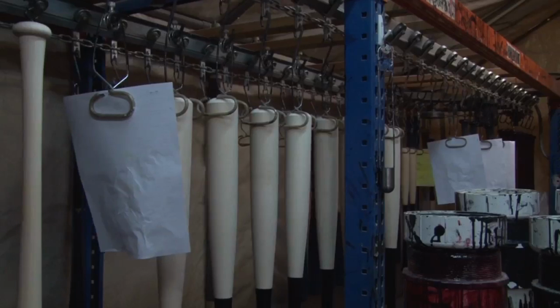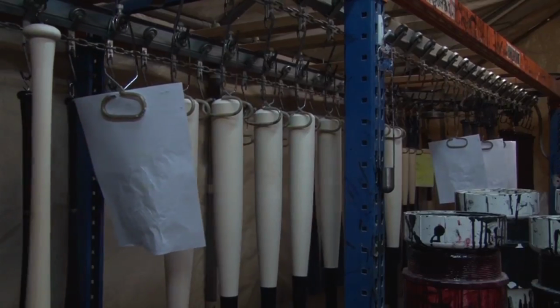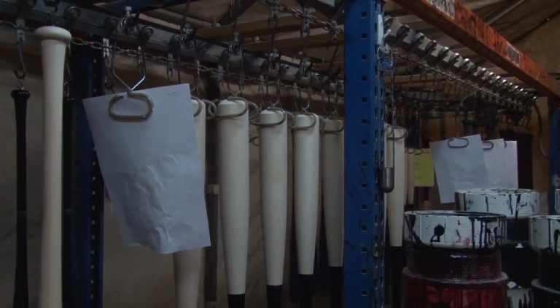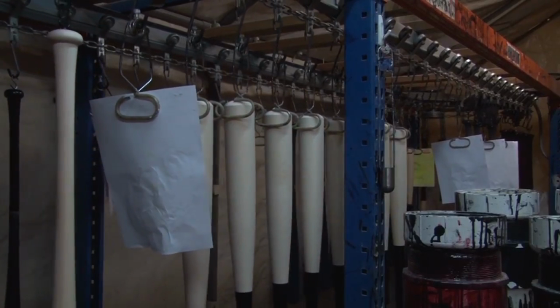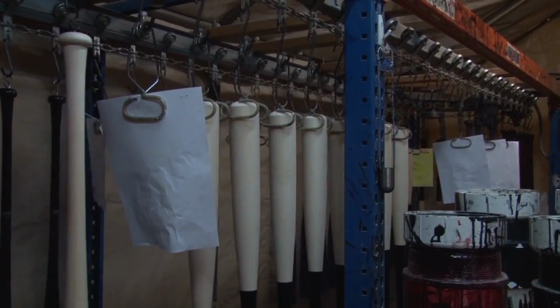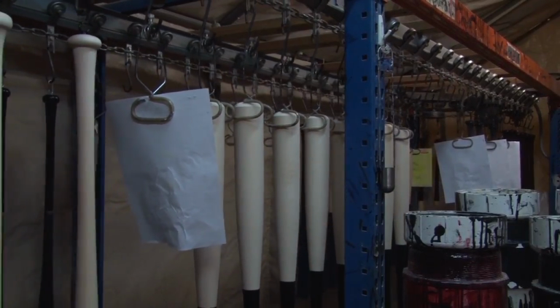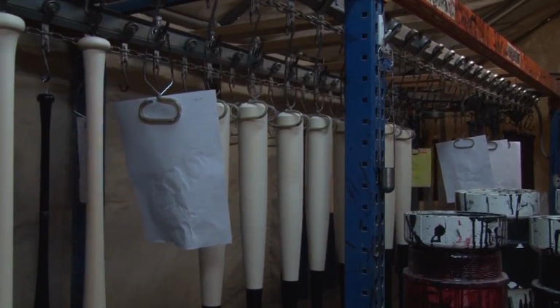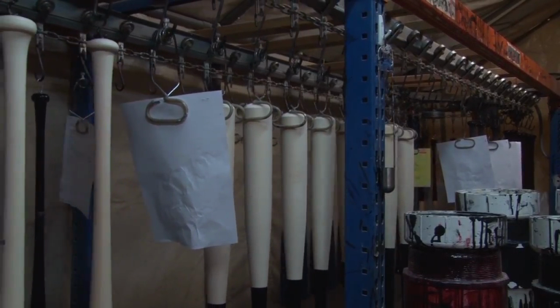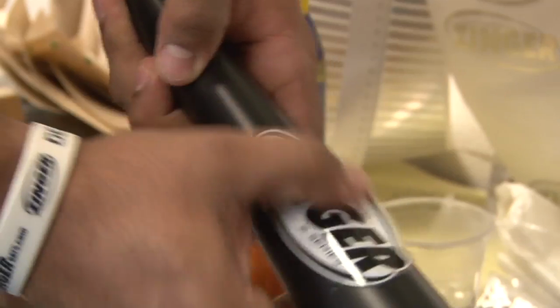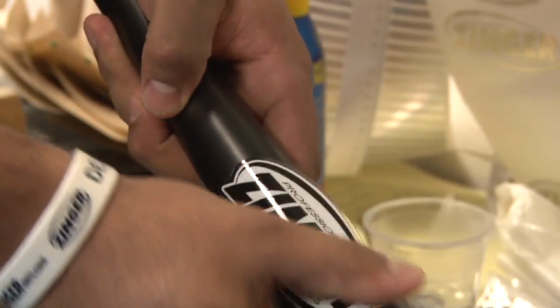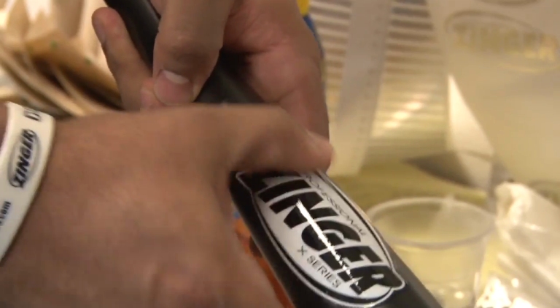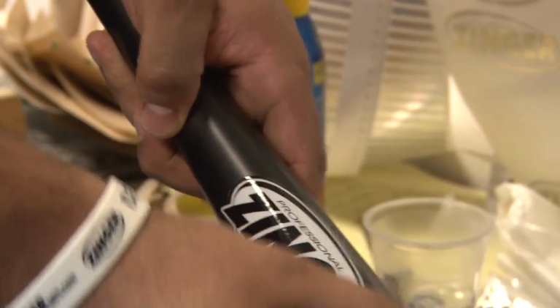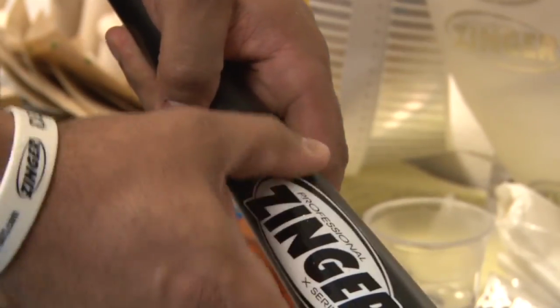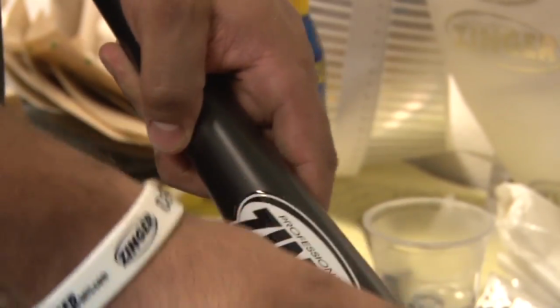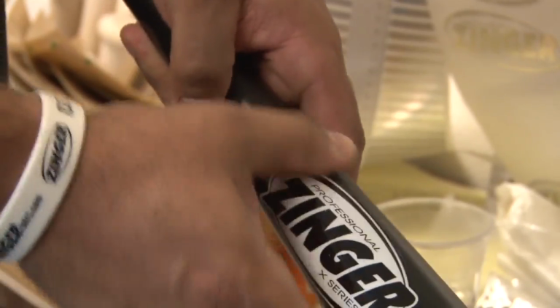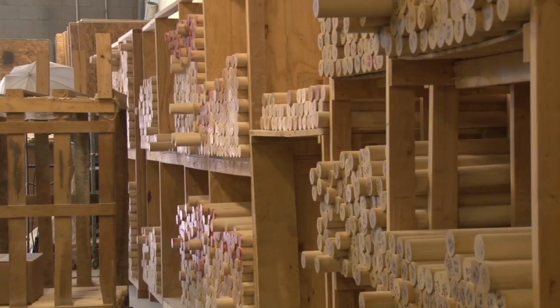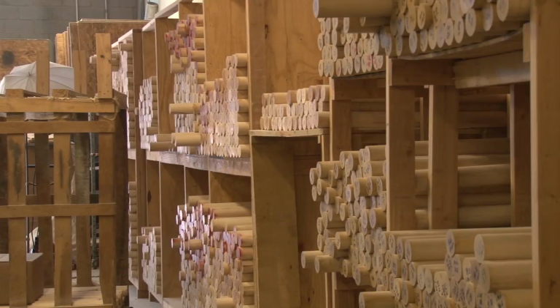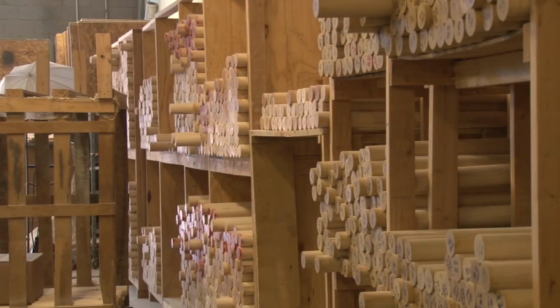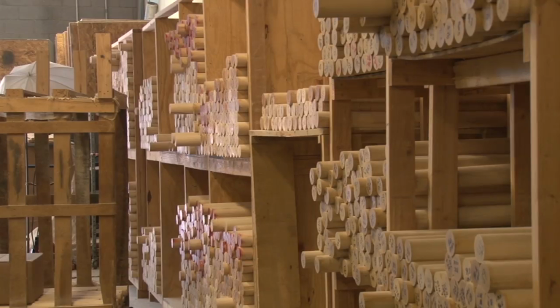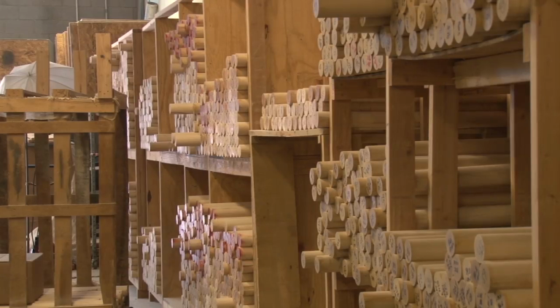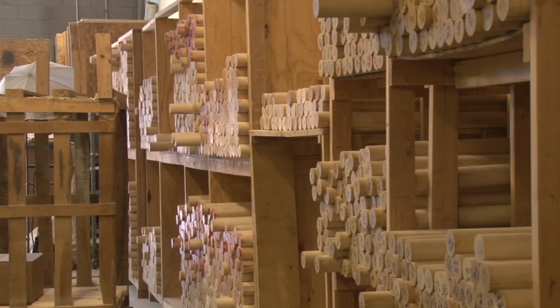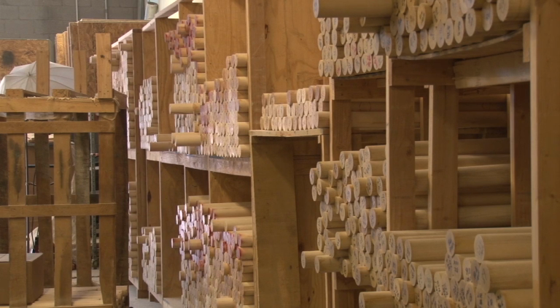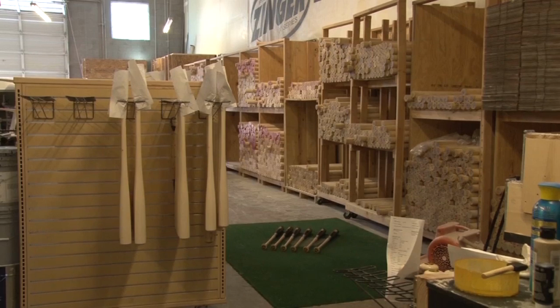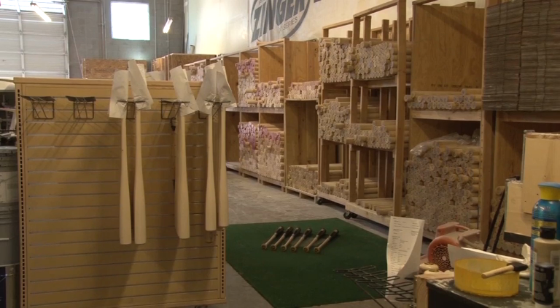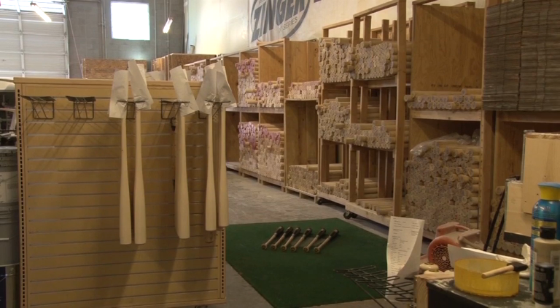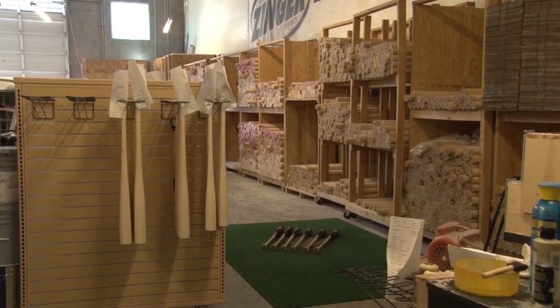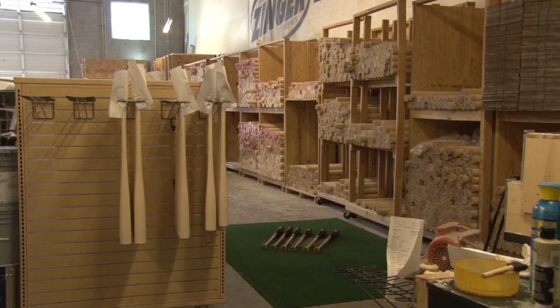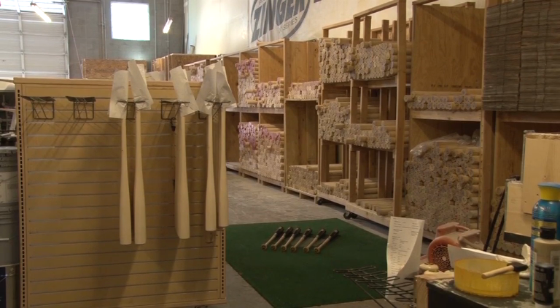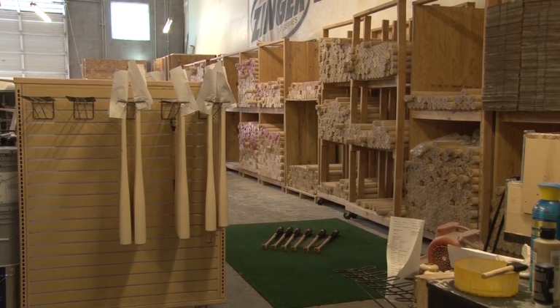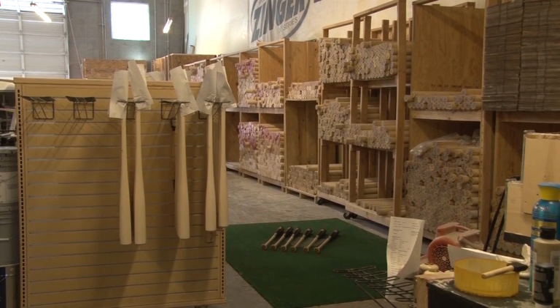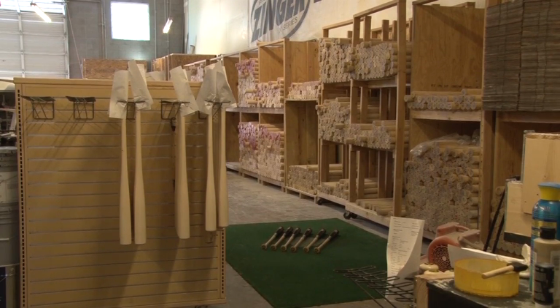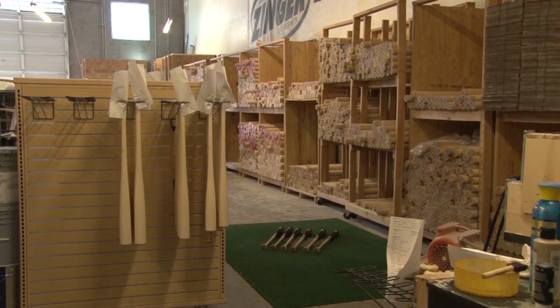From shaping and painting down to the final touches, this is where bats are born. For News Watch, I'm Christina Vicaria reporting.